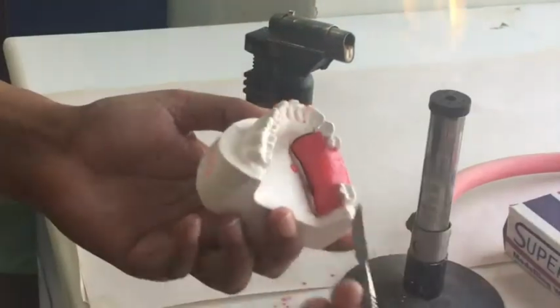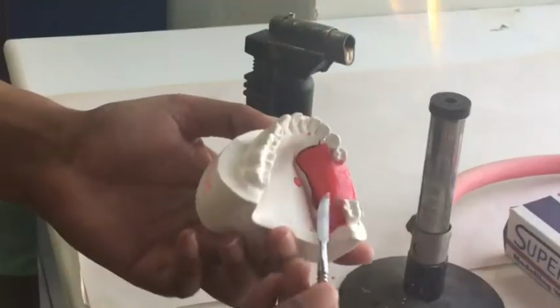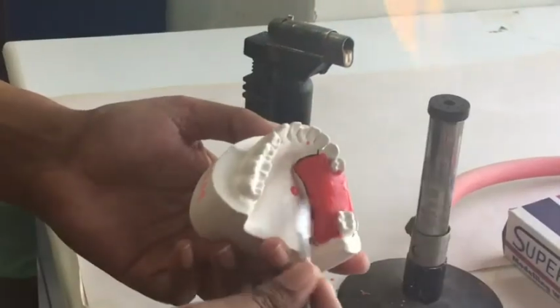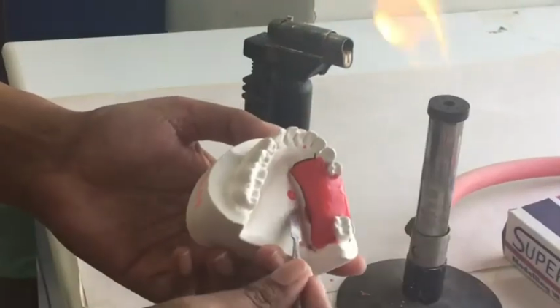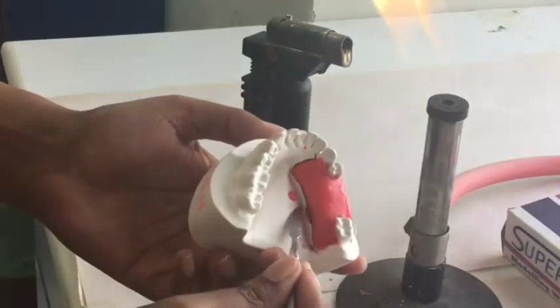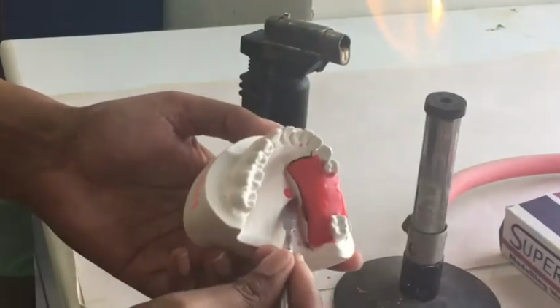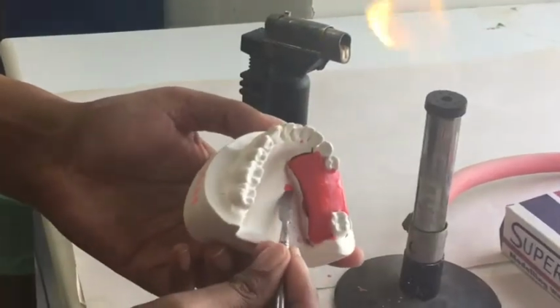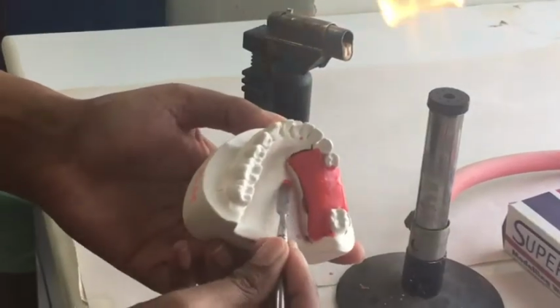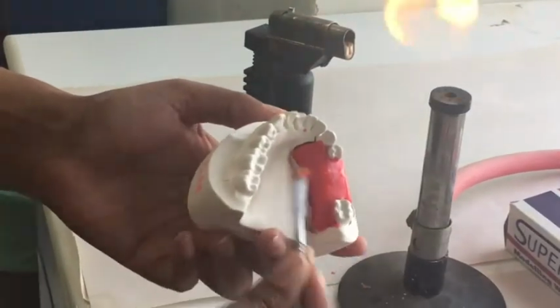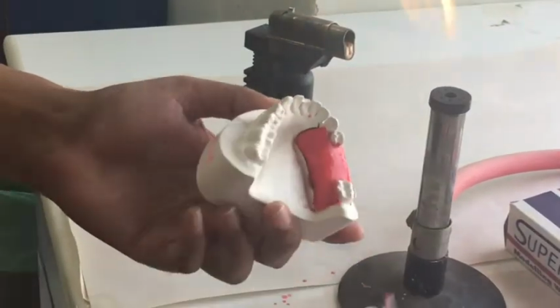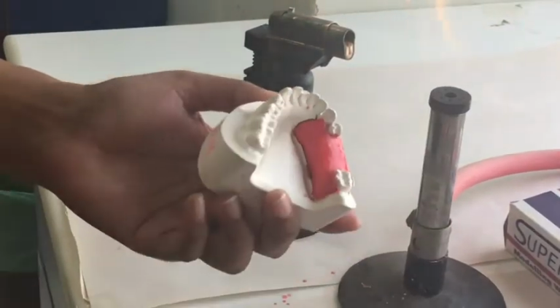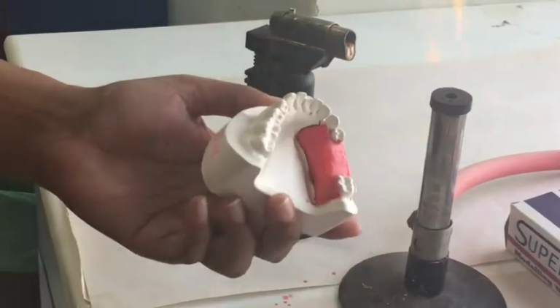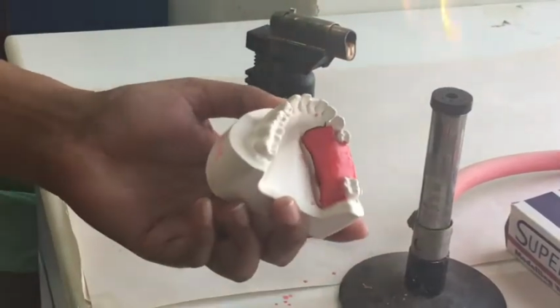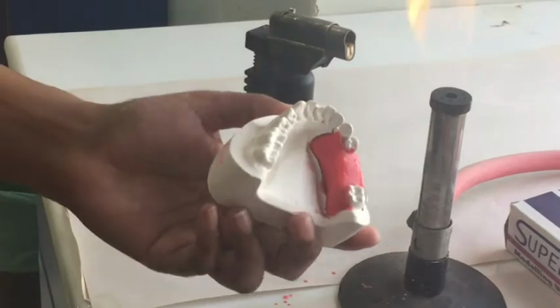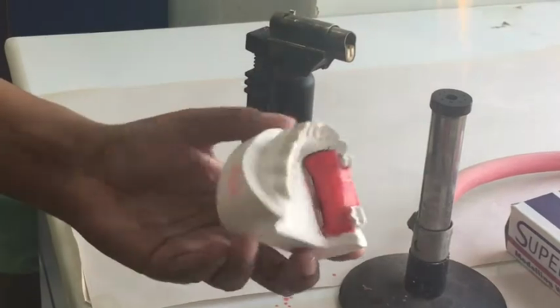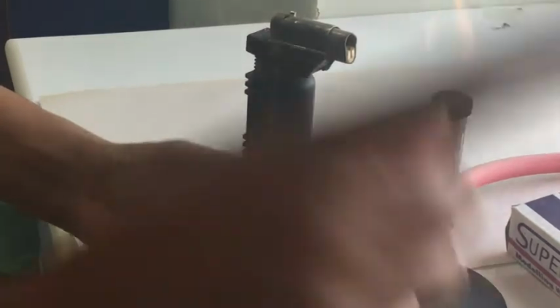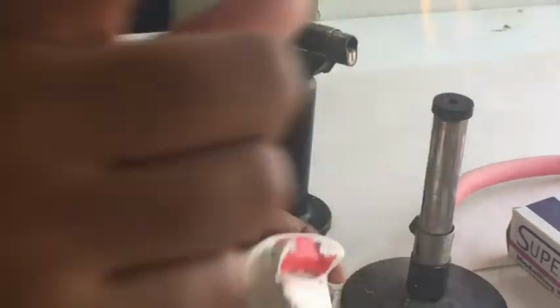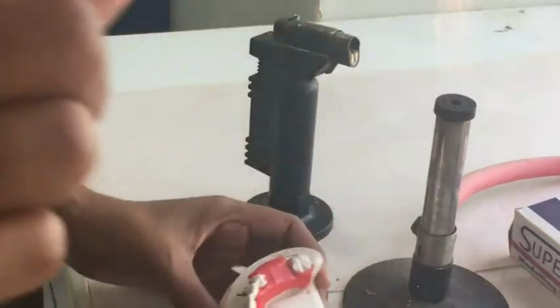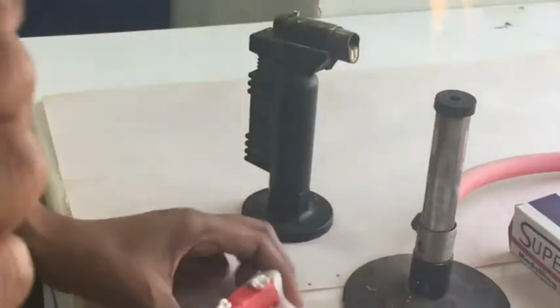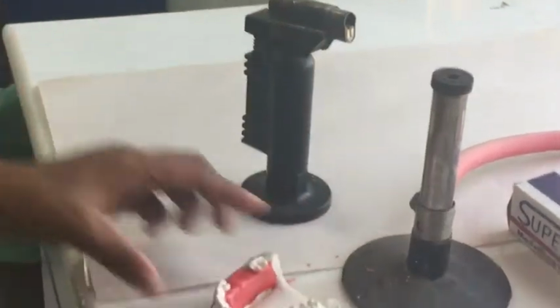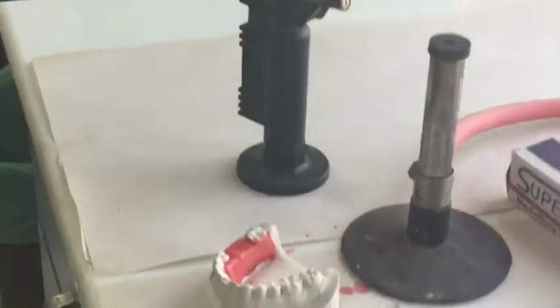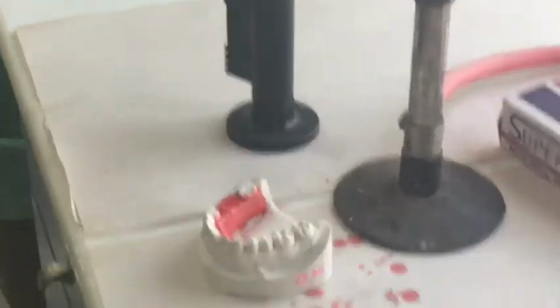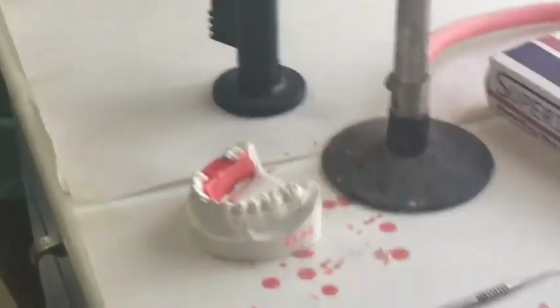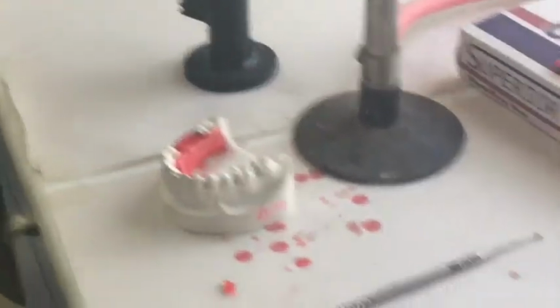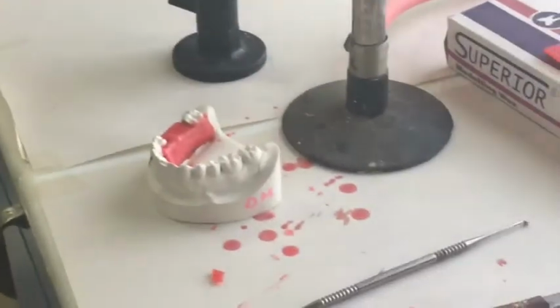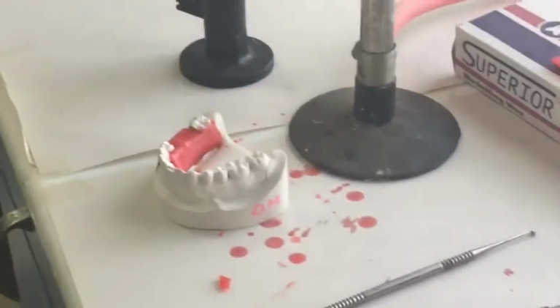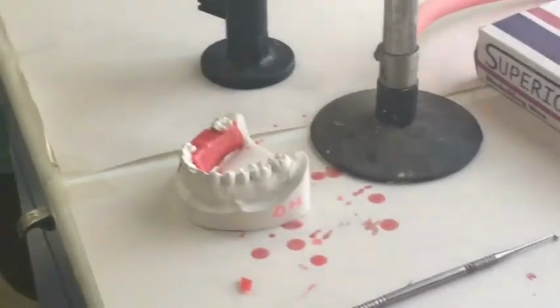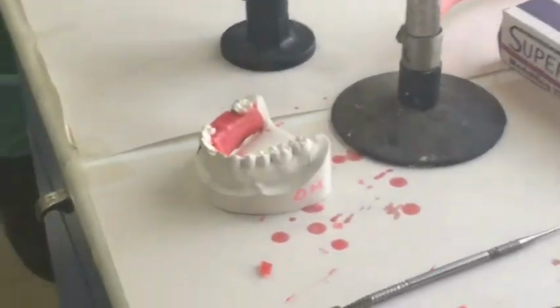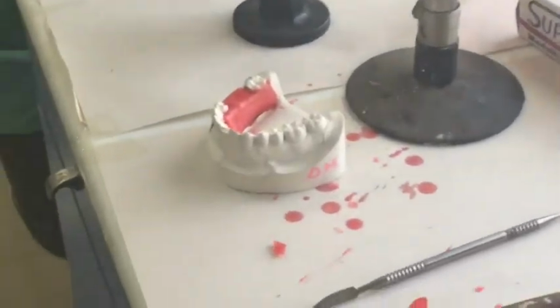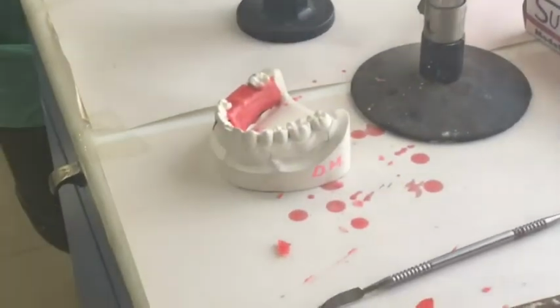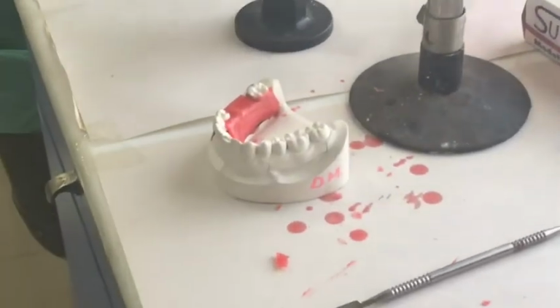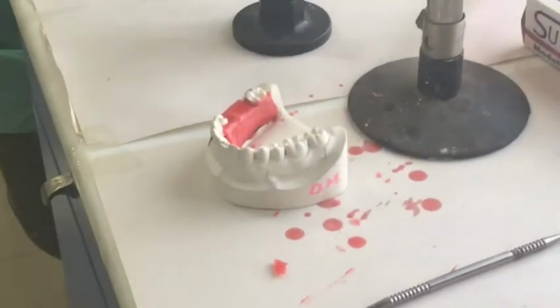Remove any extra wax that is present on your model and then proceed to further finishing.